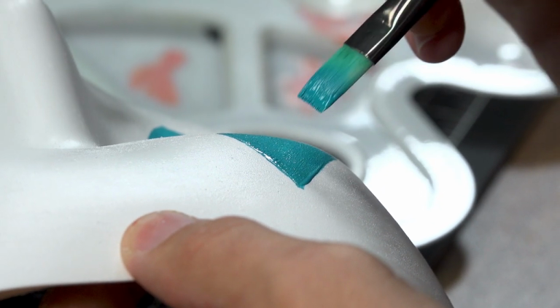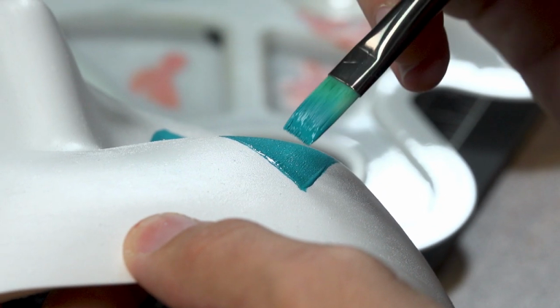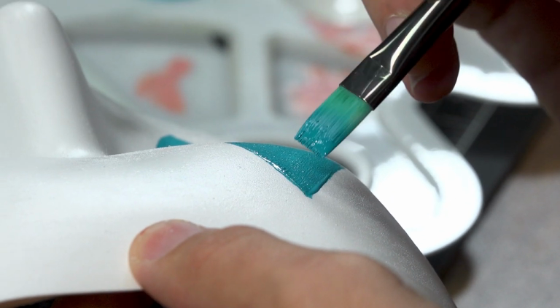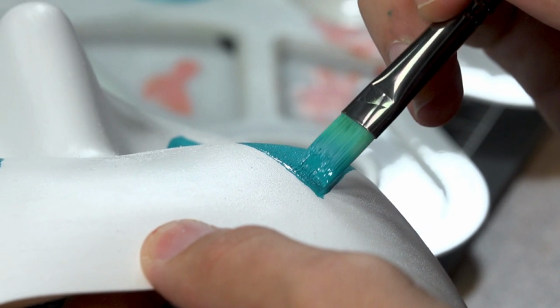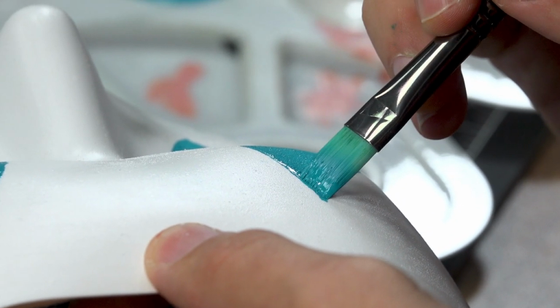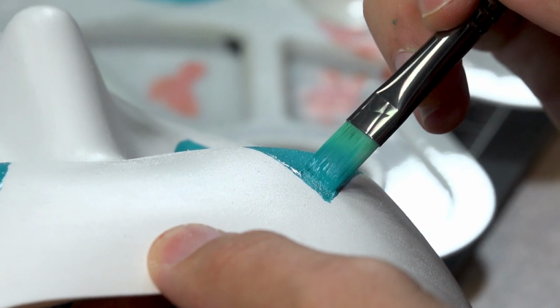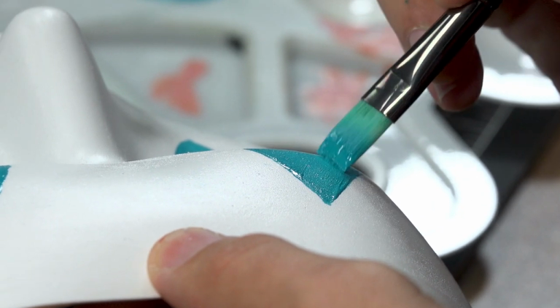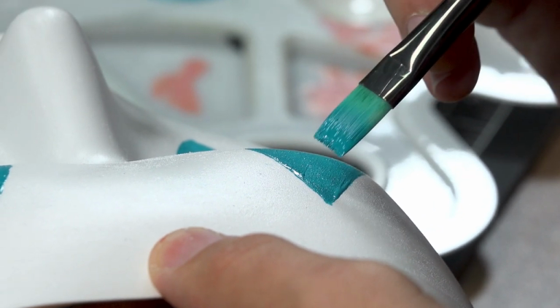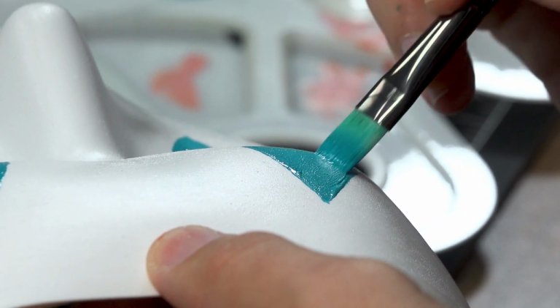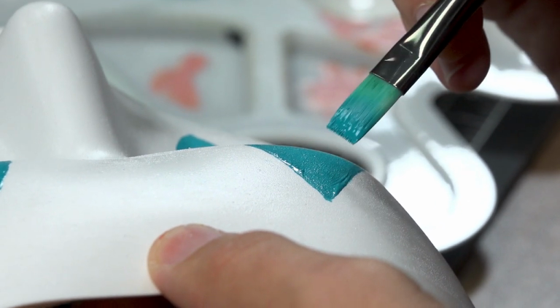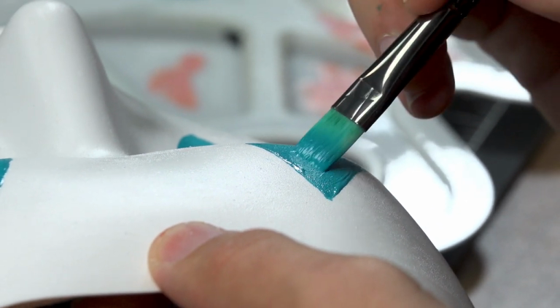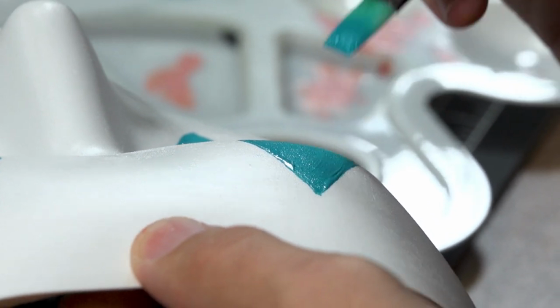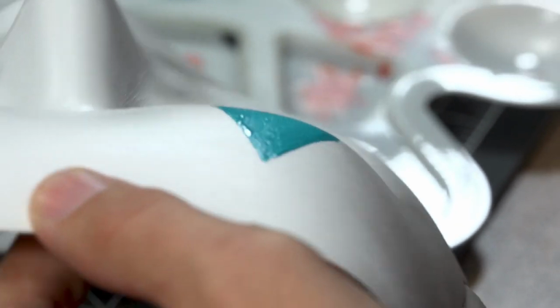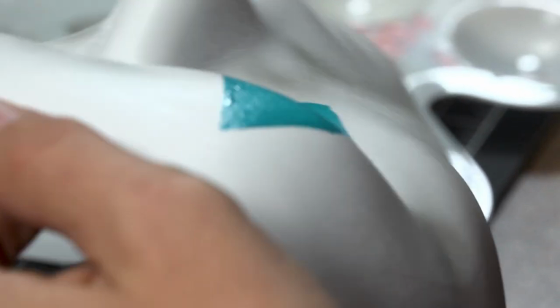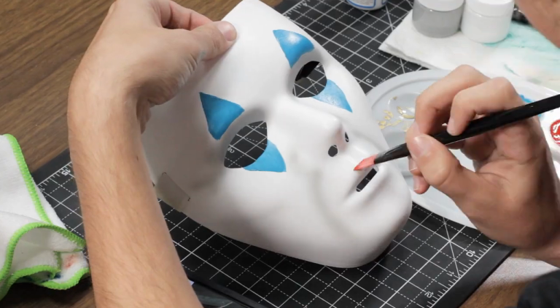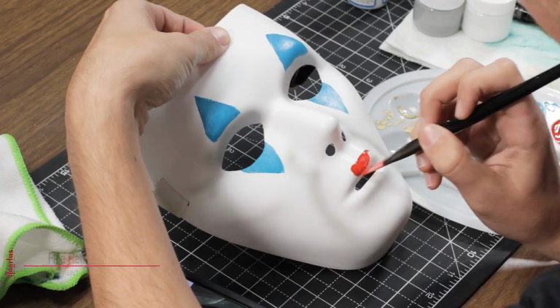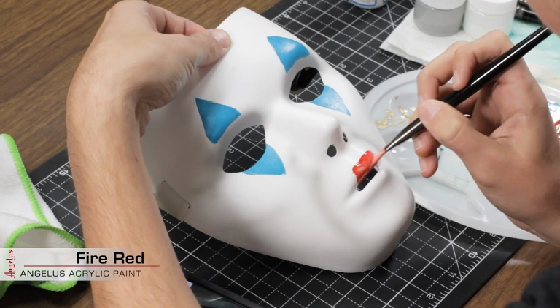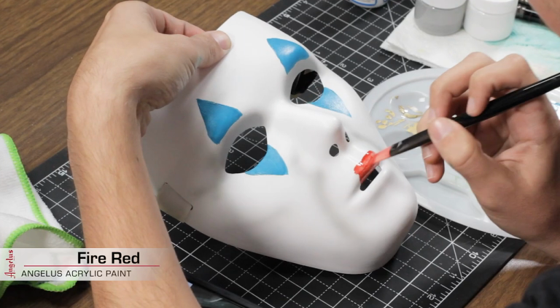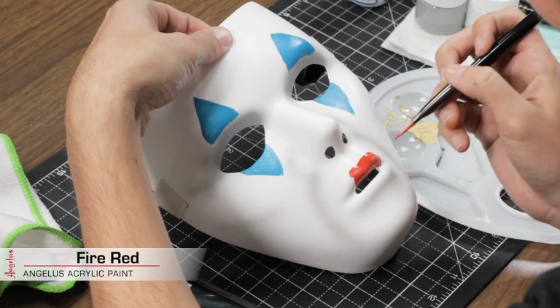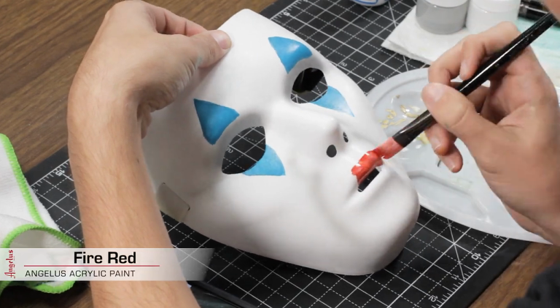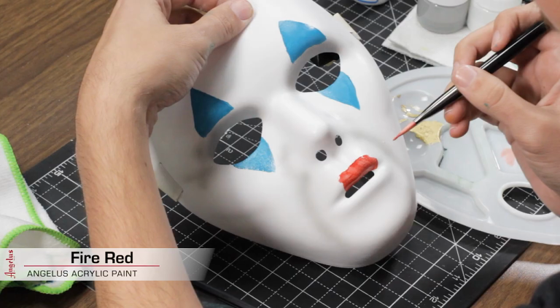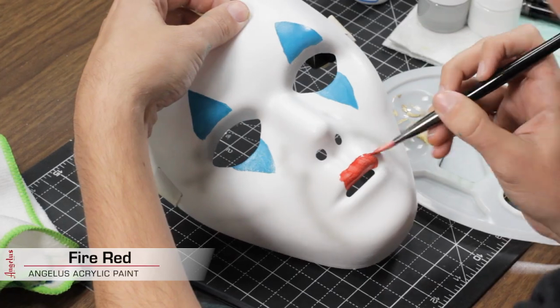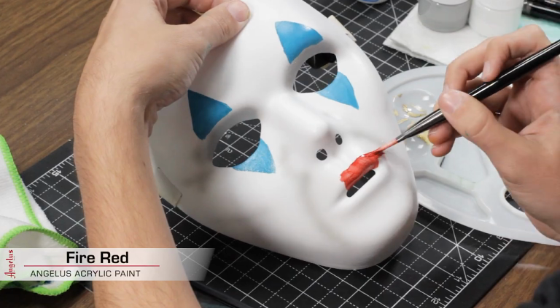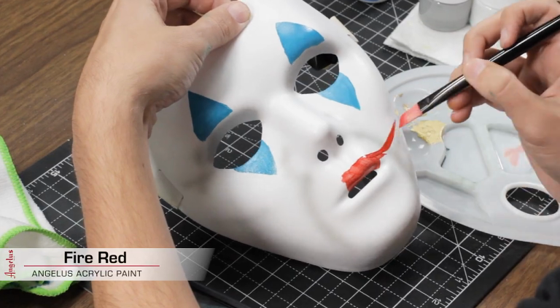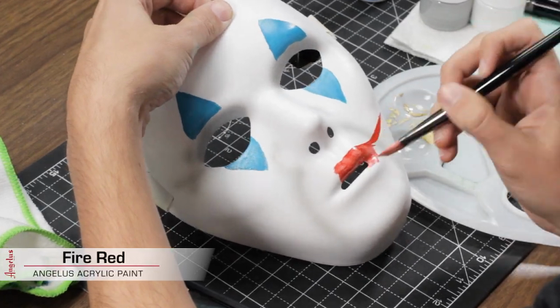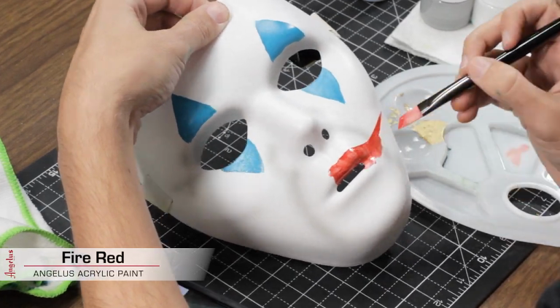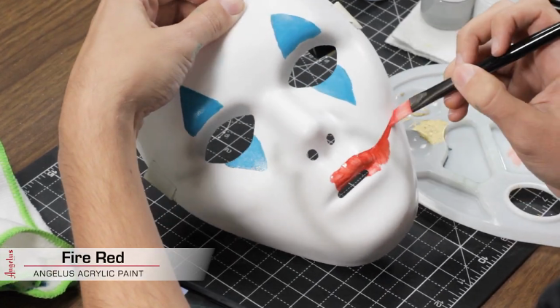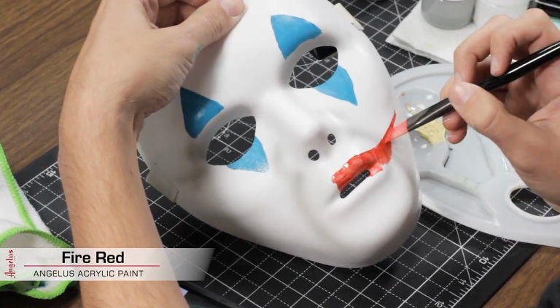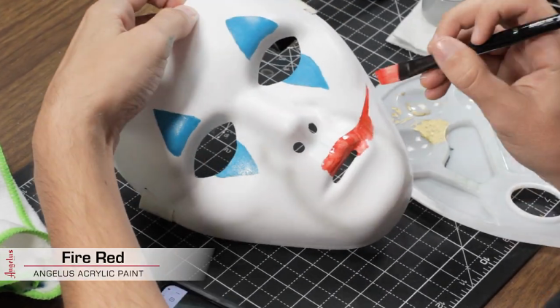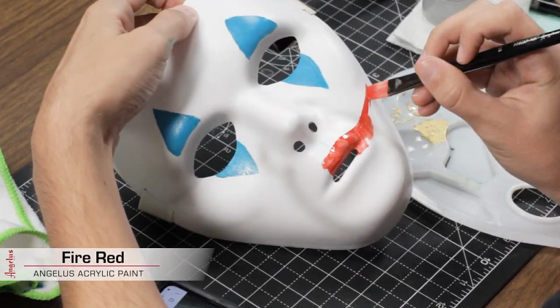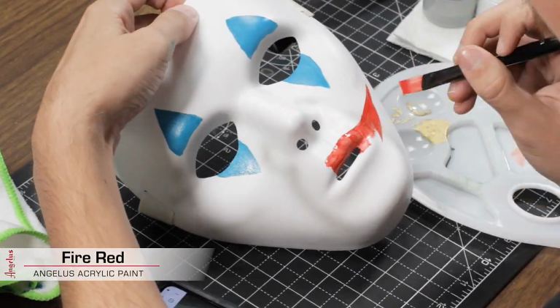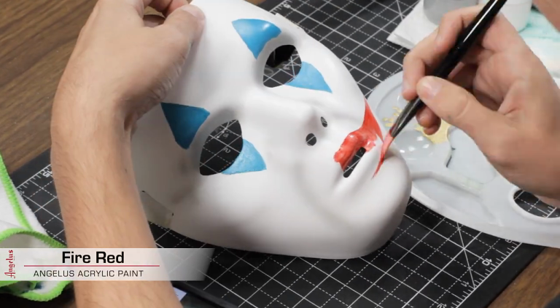And then for the nose, mouth, and eyebrows, I'll do fire red with a little bit of Too Hard.